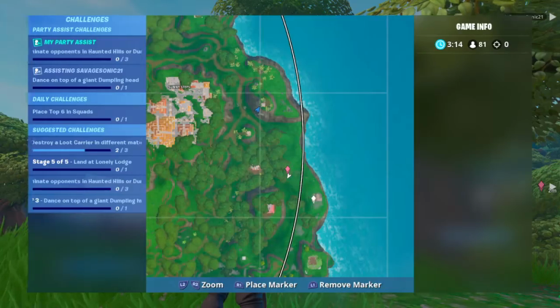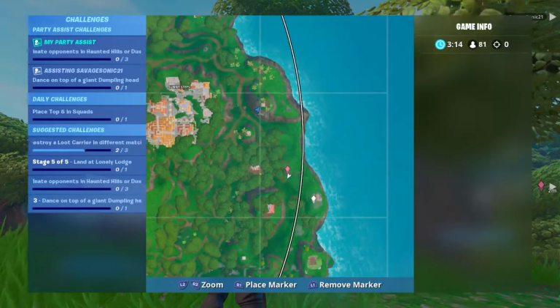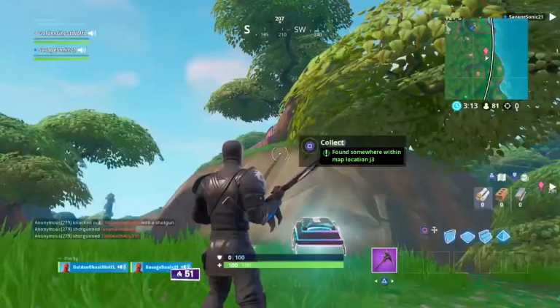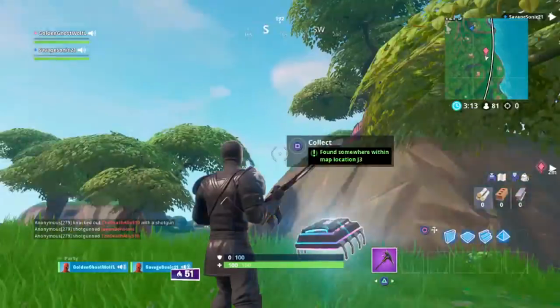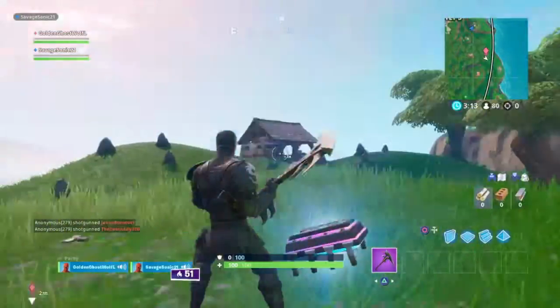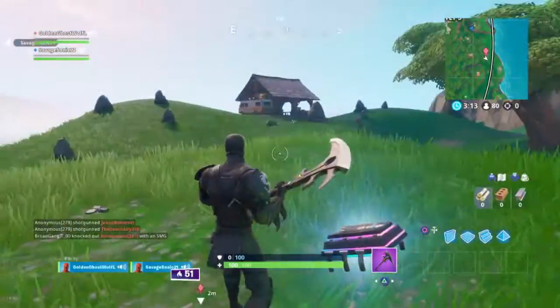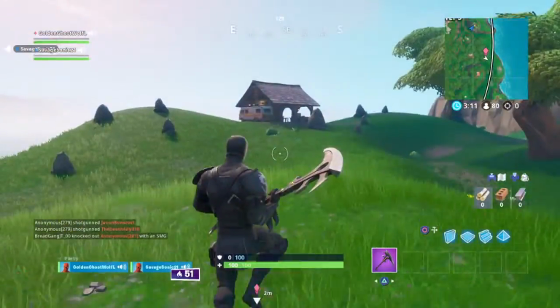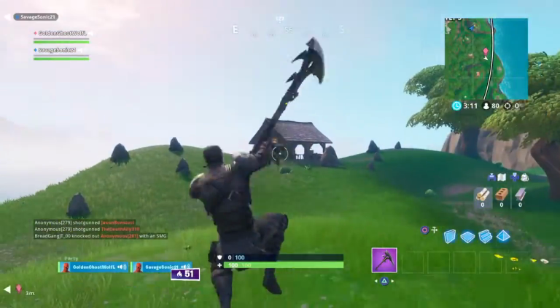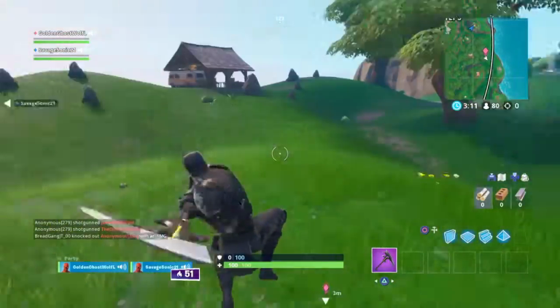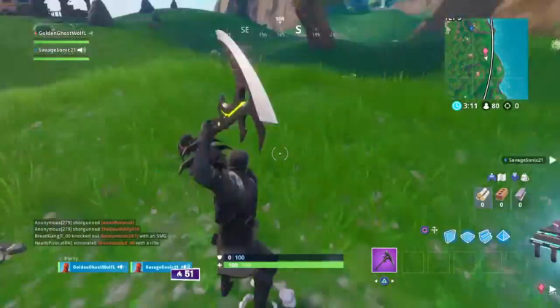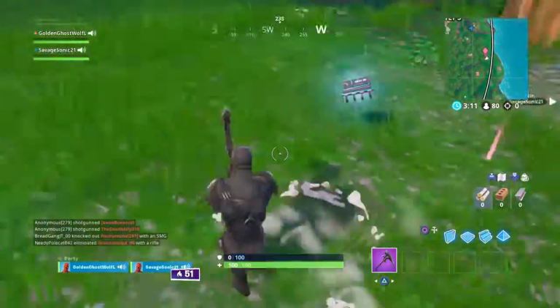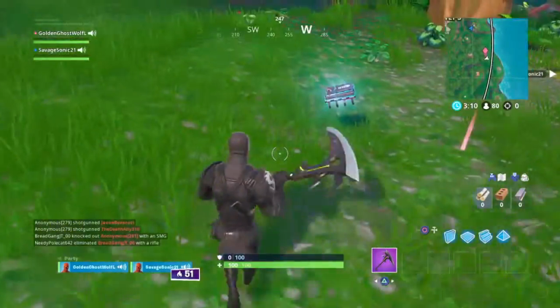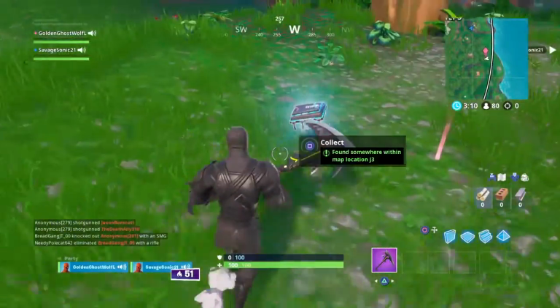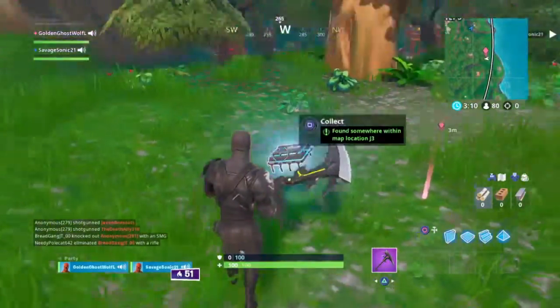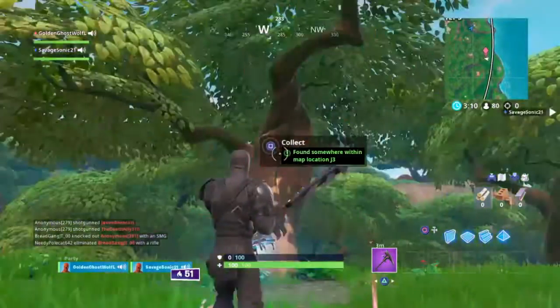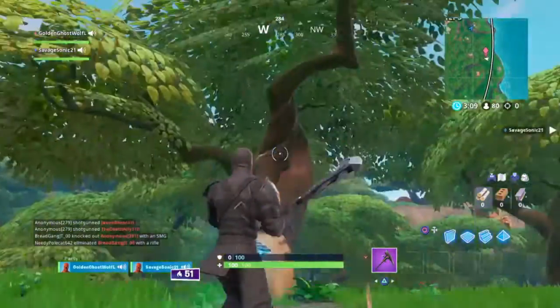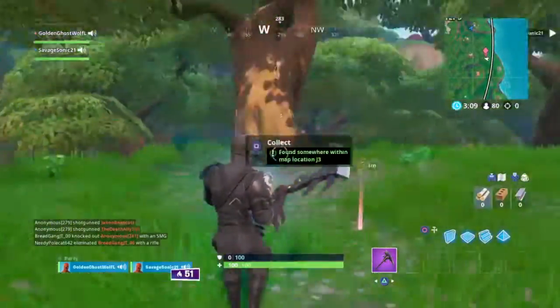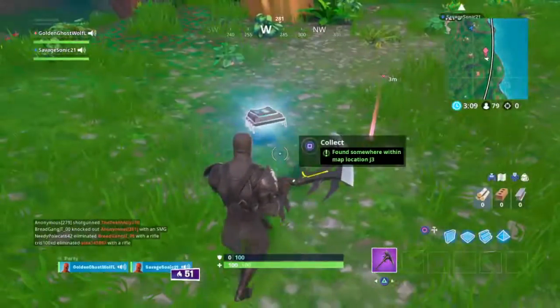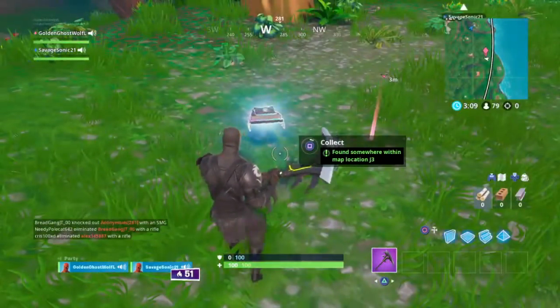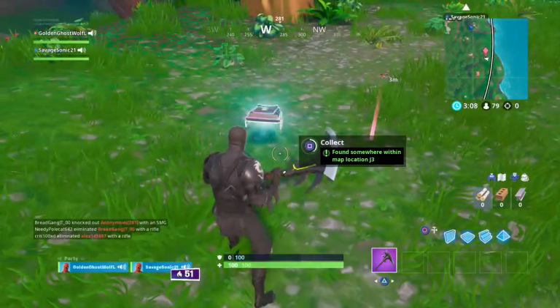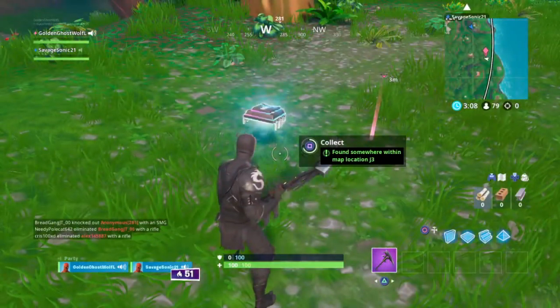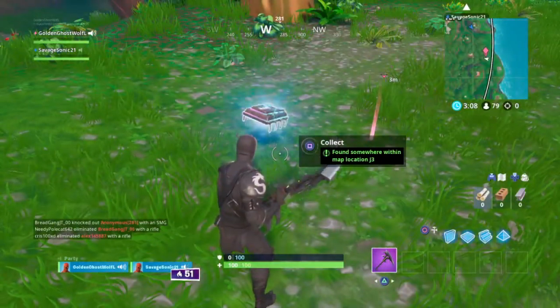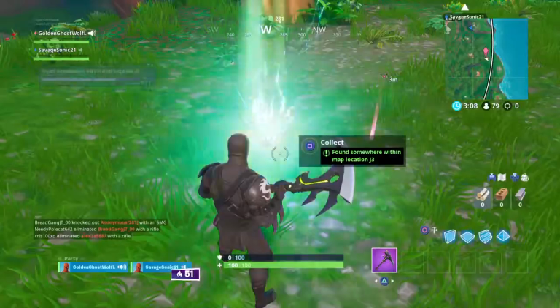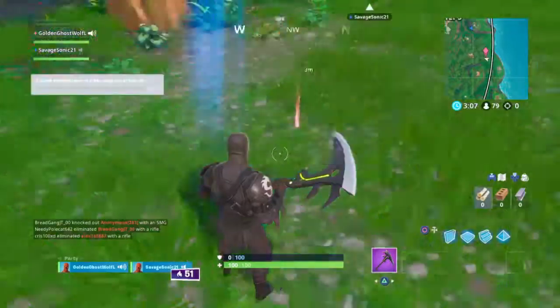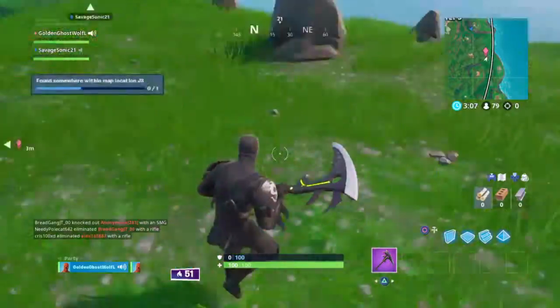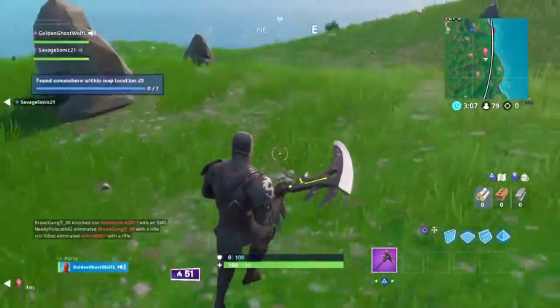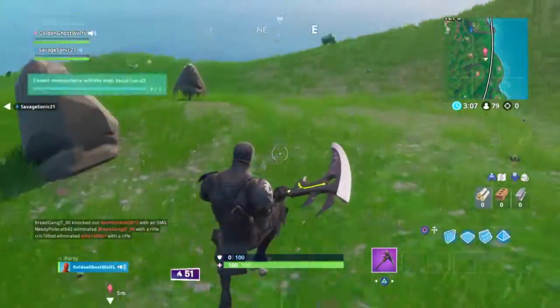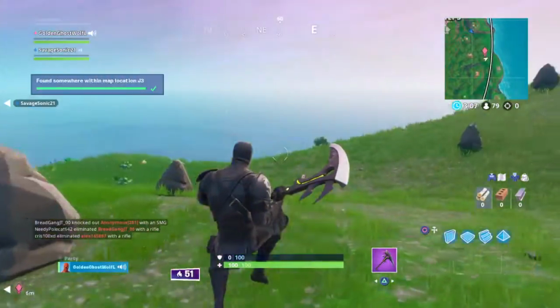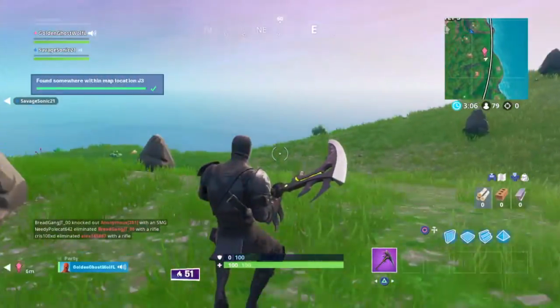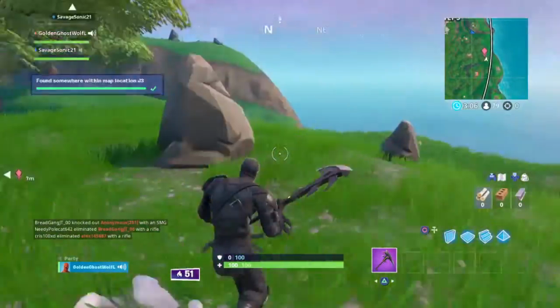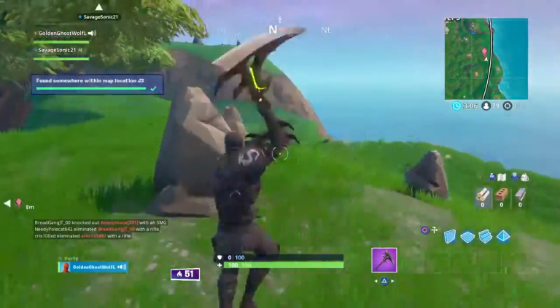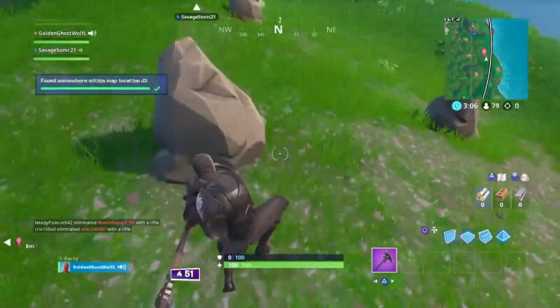See that building right there? Just go over here next to this tree, and then there you go. Also by these rocks.